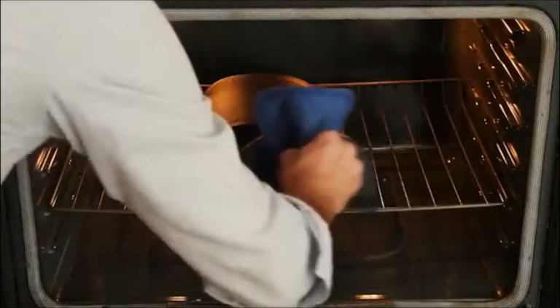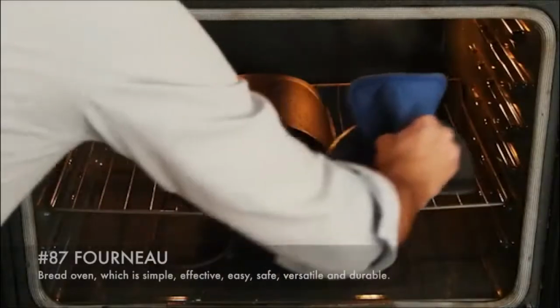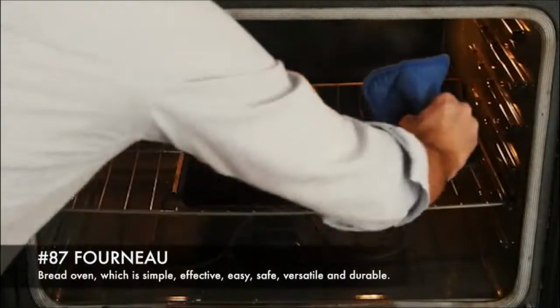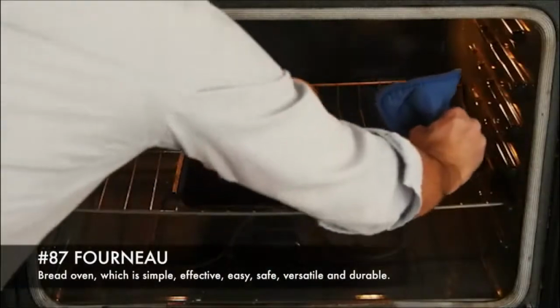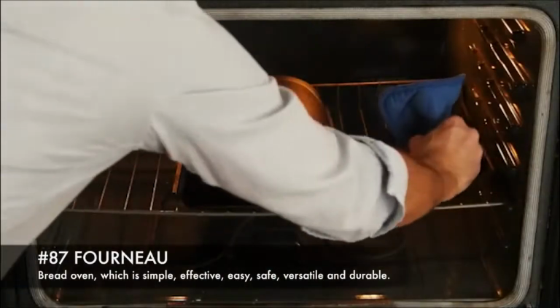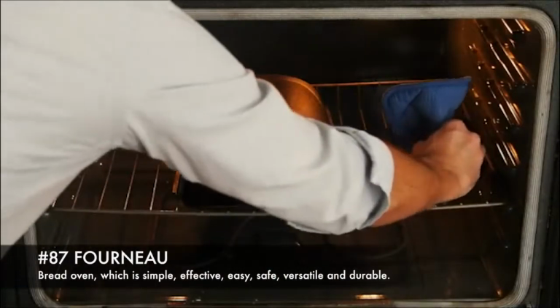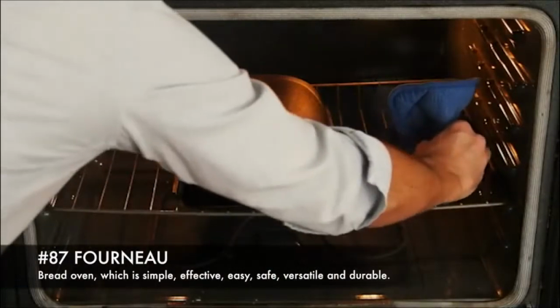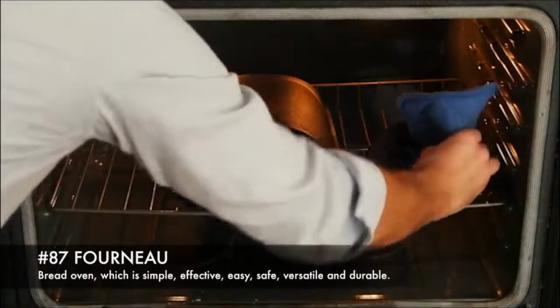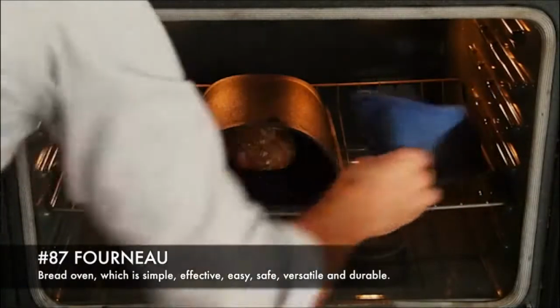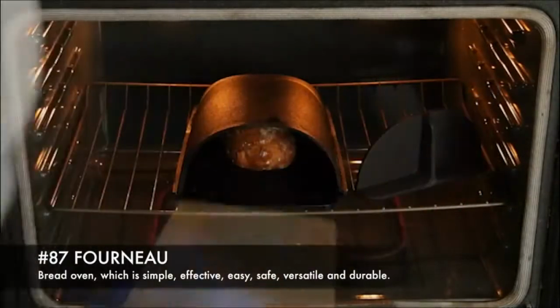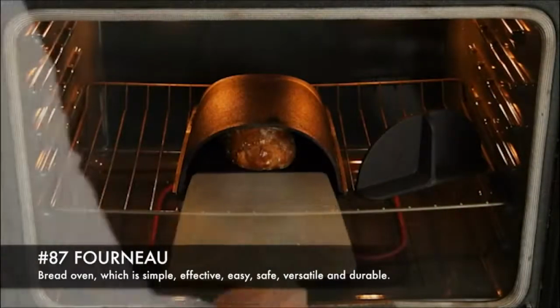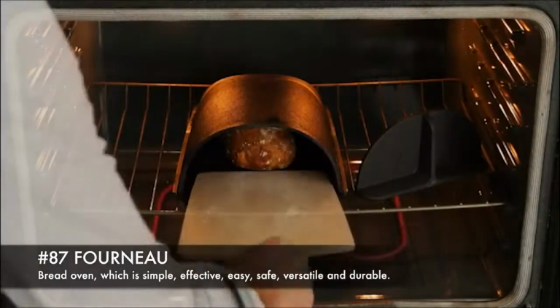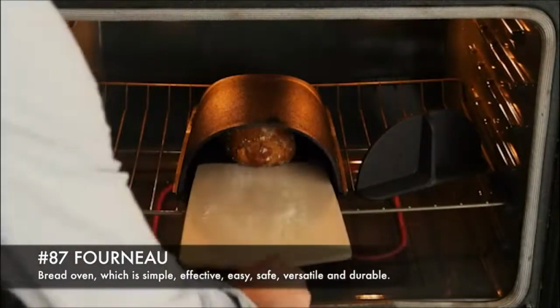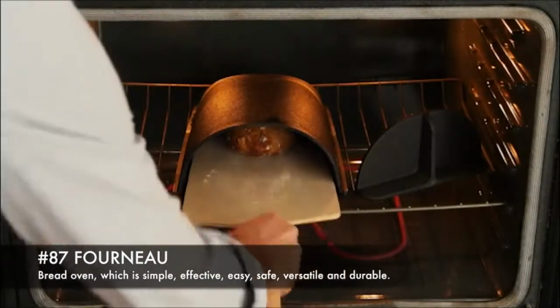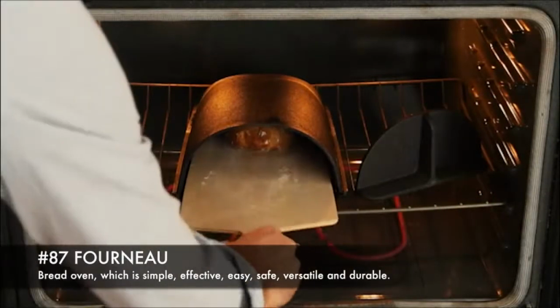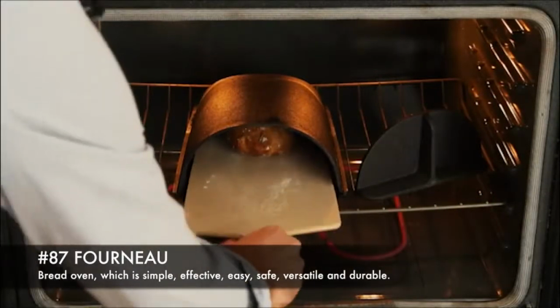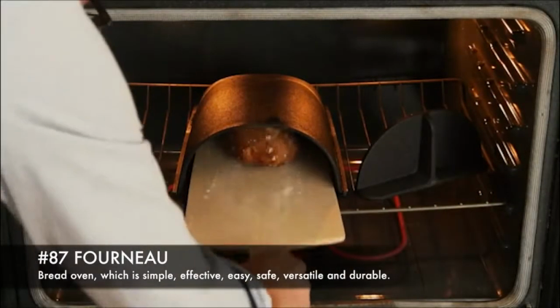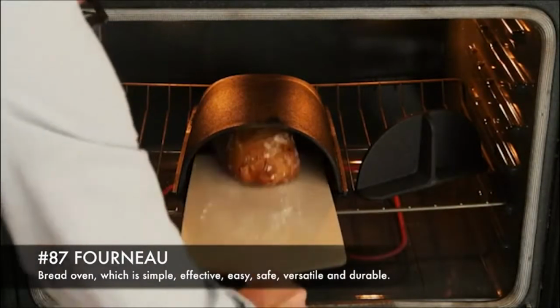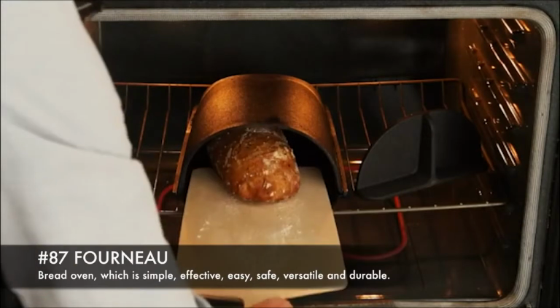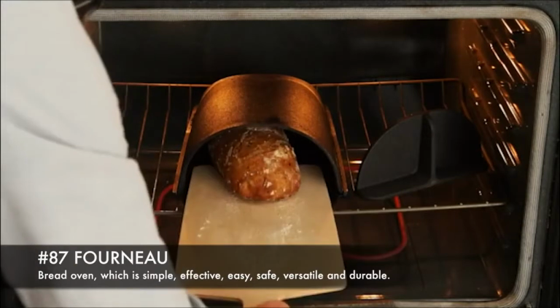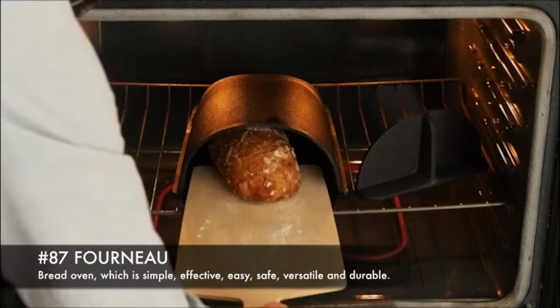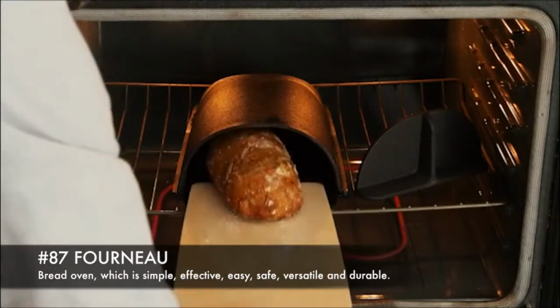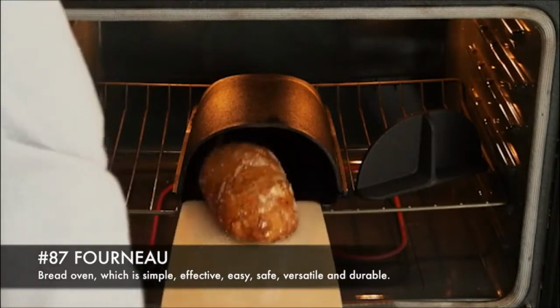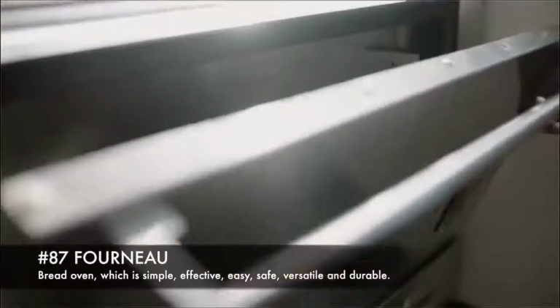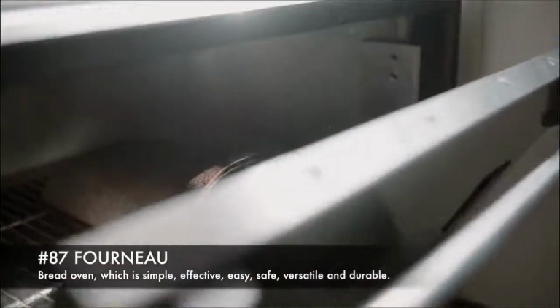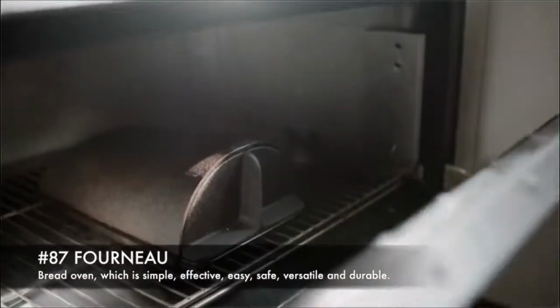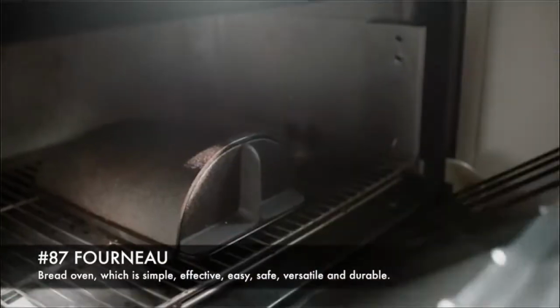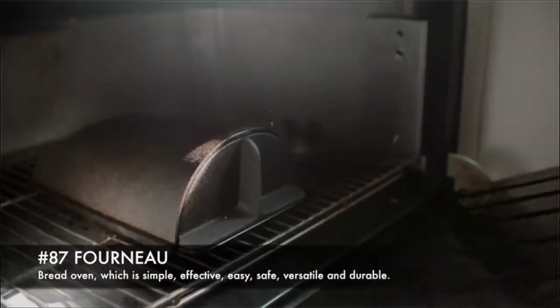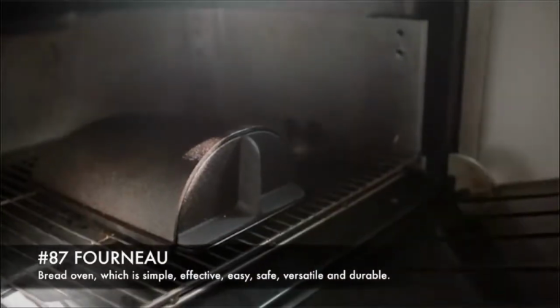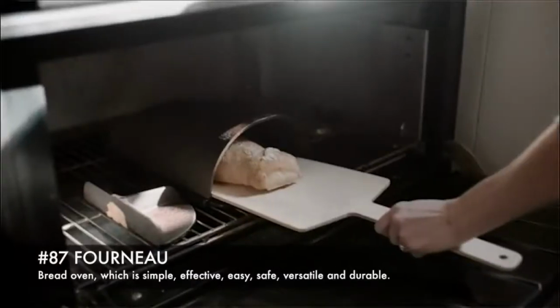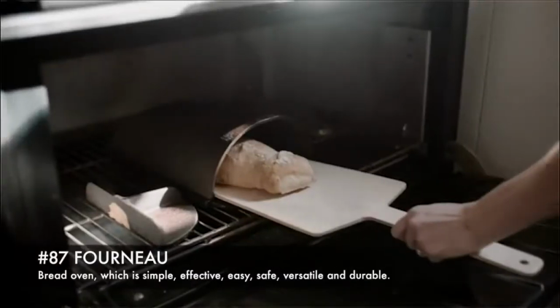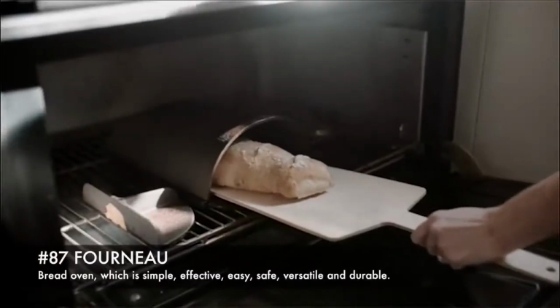87. Forno, a red oven which is simple, effective, easy, safe, versatile and durable. 86. MySestro, a 3D mouse that fits on the index finger.